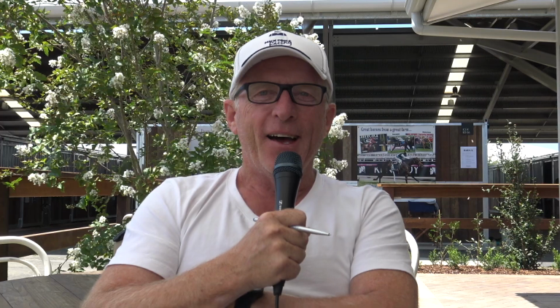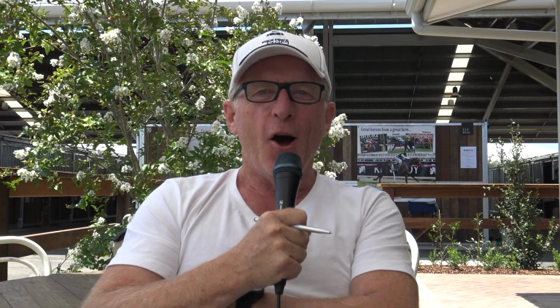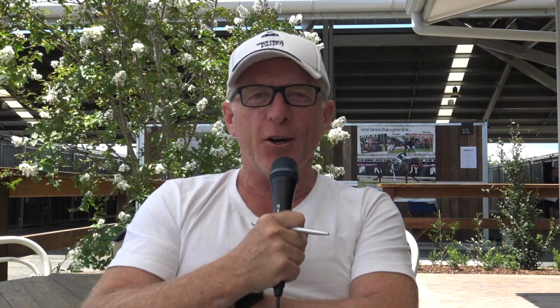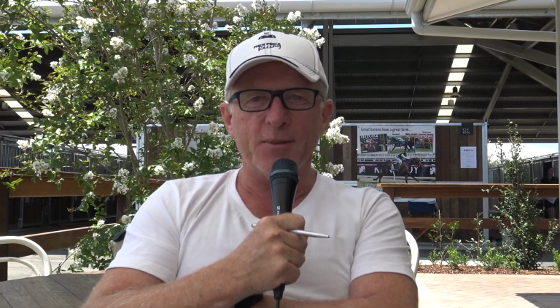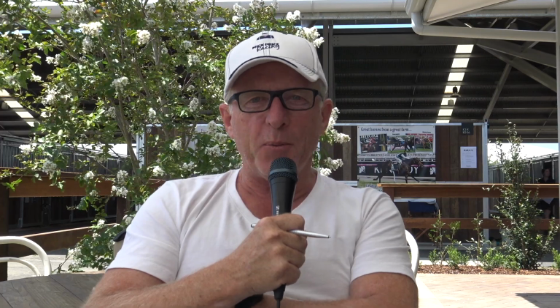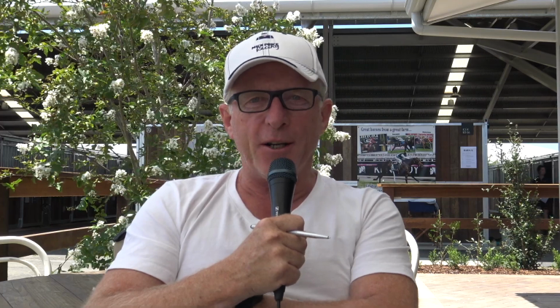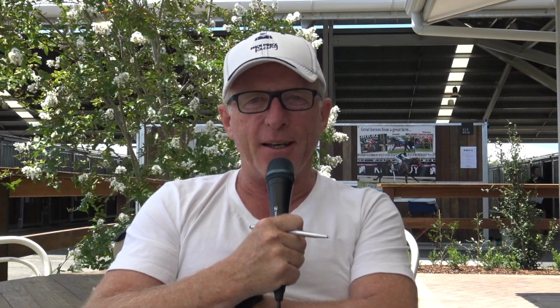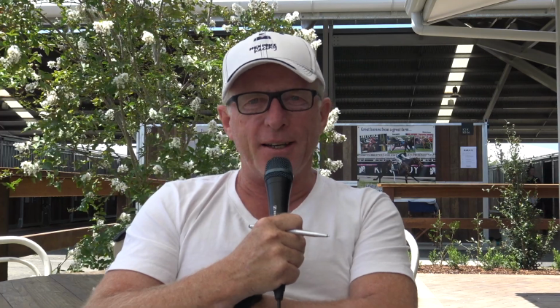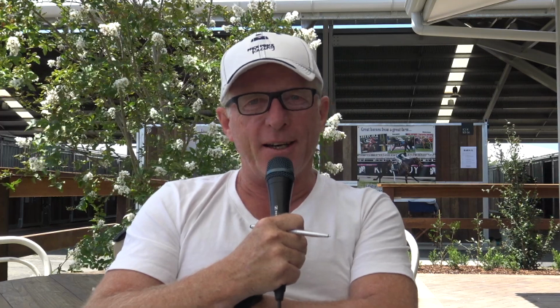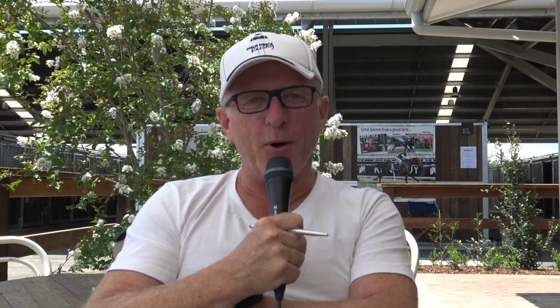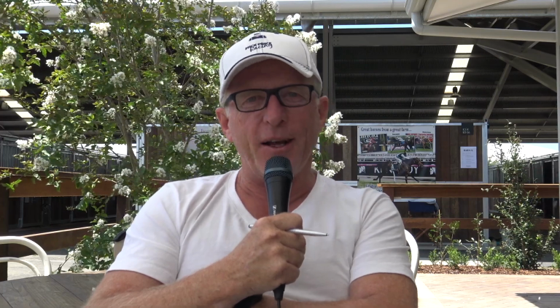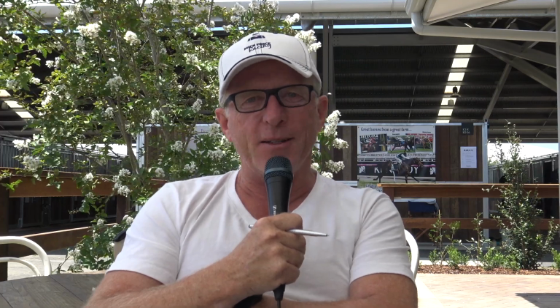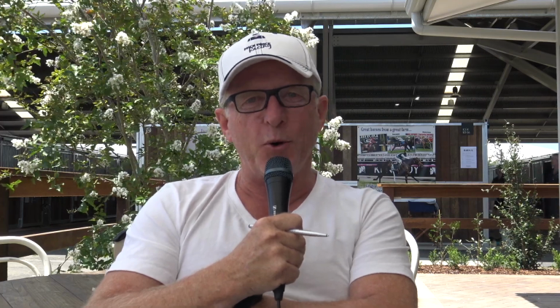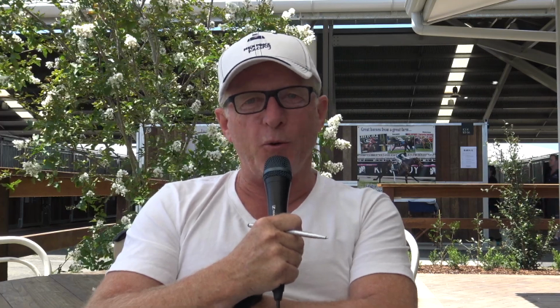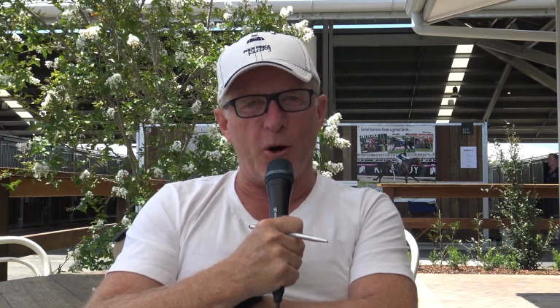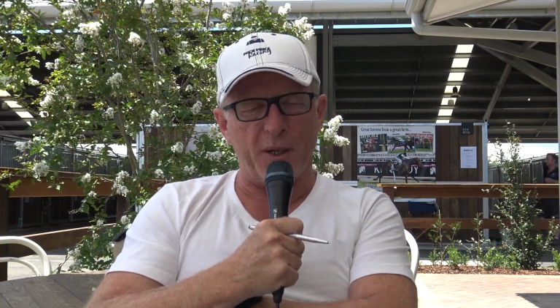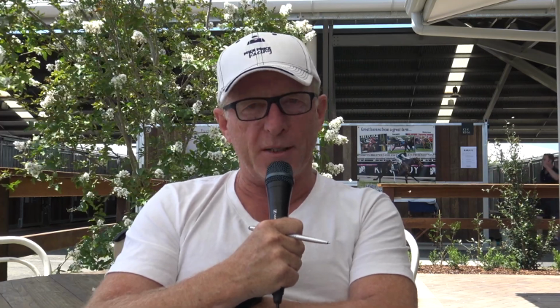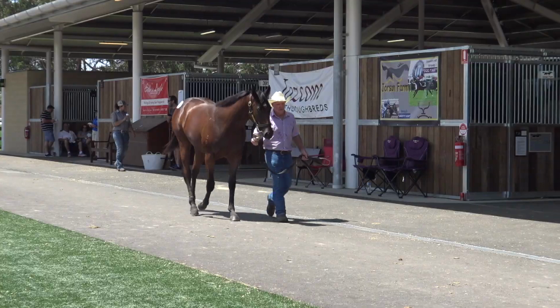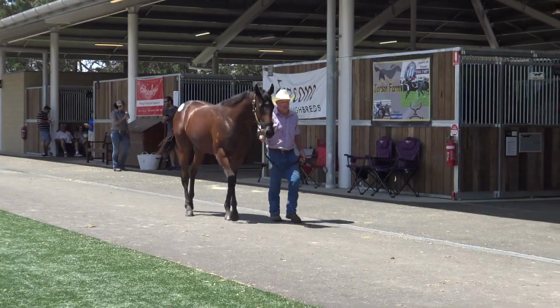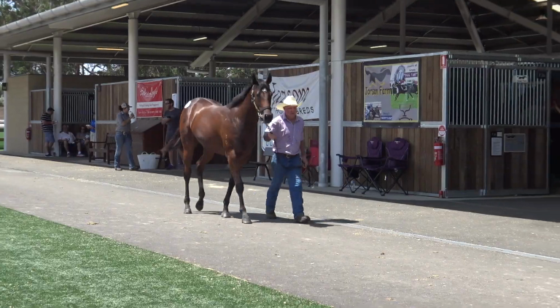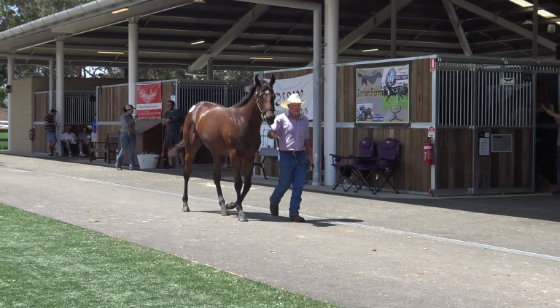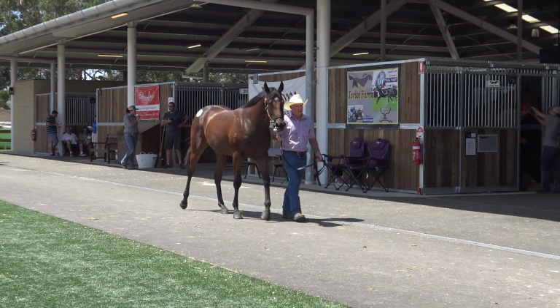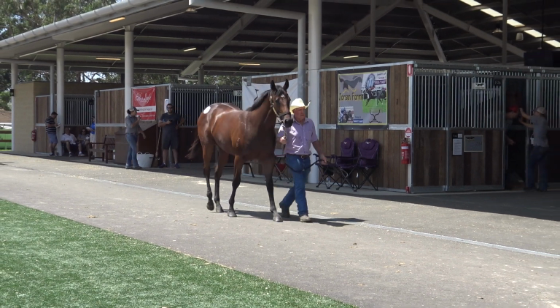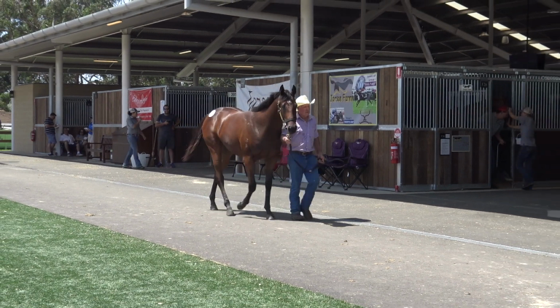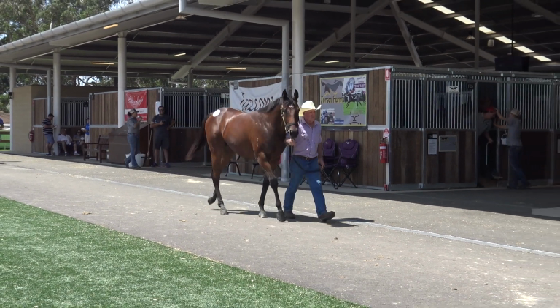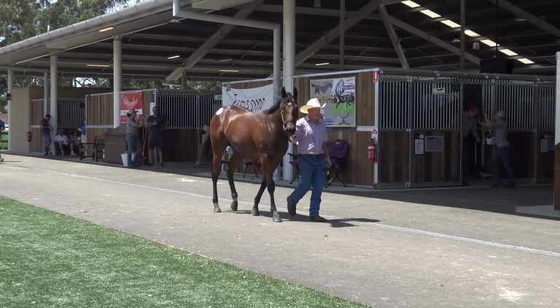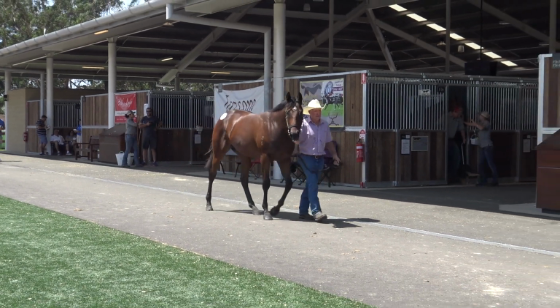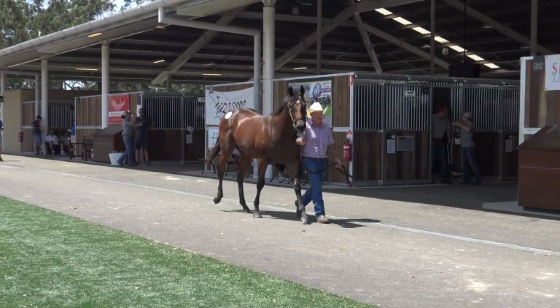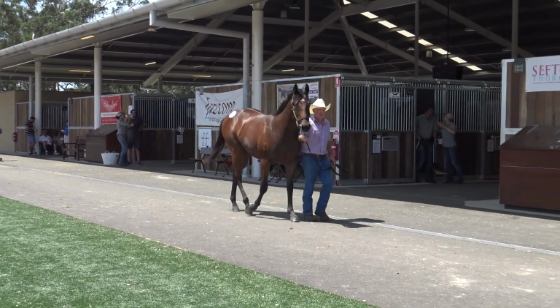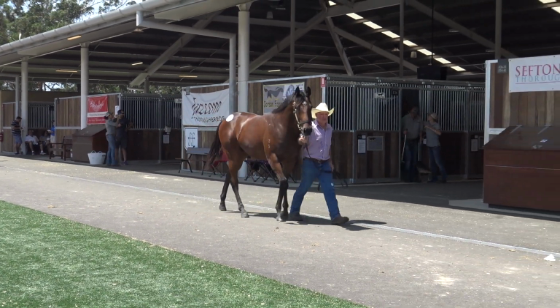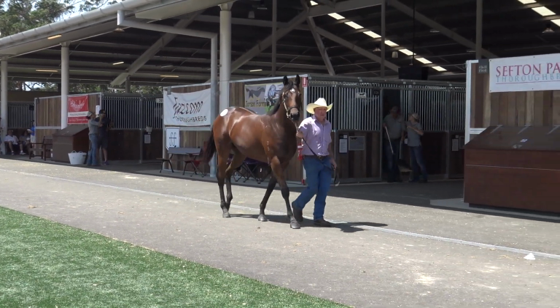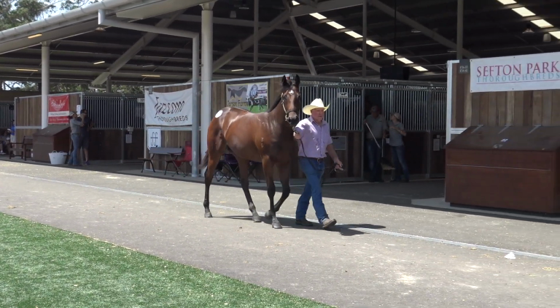Hi guys, Mick Price here. We're at this beautiful complex at Warwick Farm, this Wee Mingles complex right opposite that winning post.